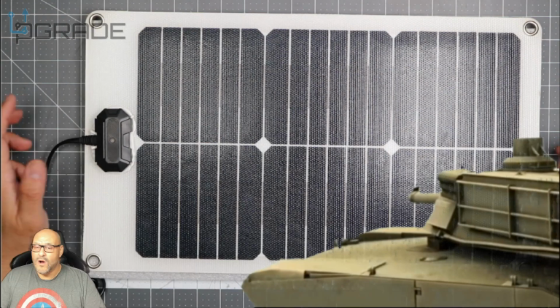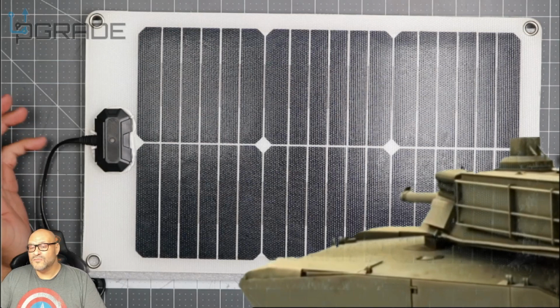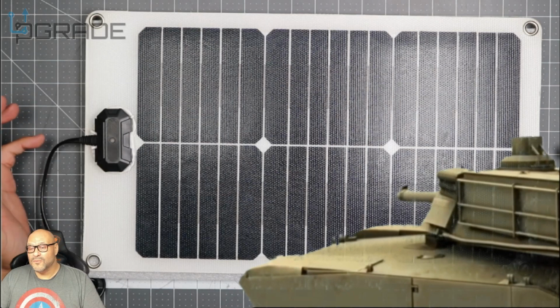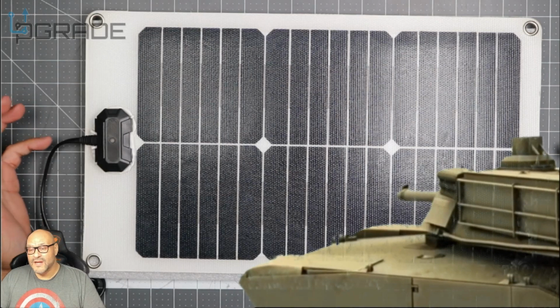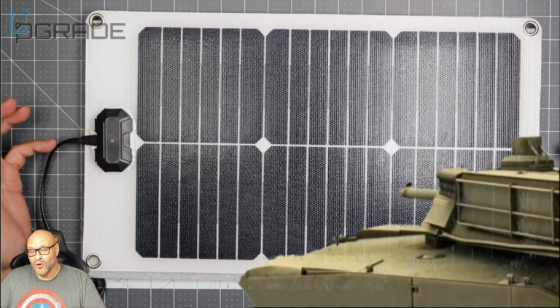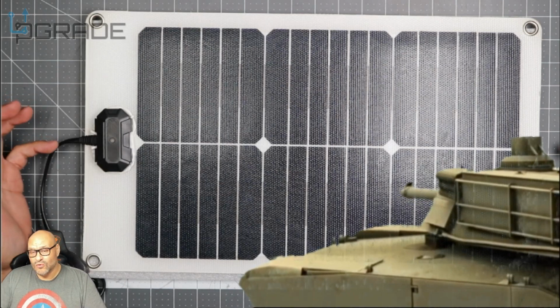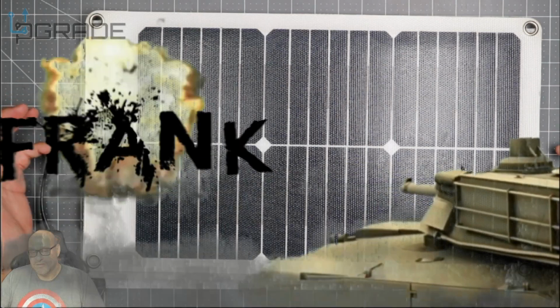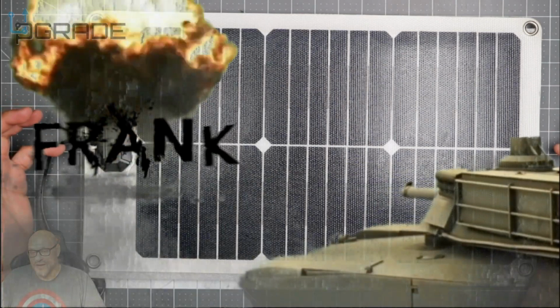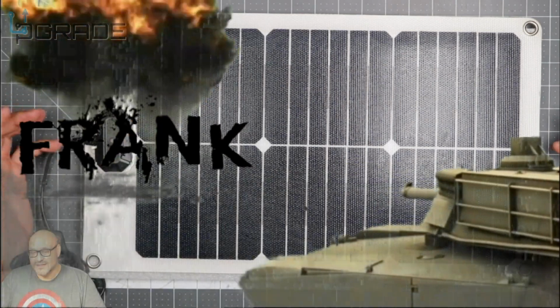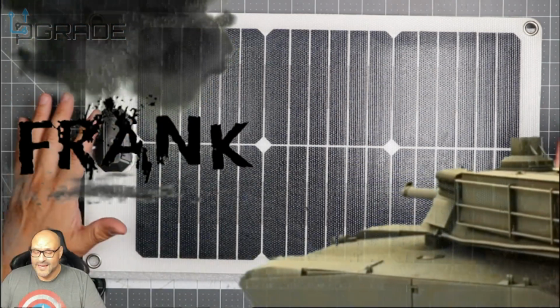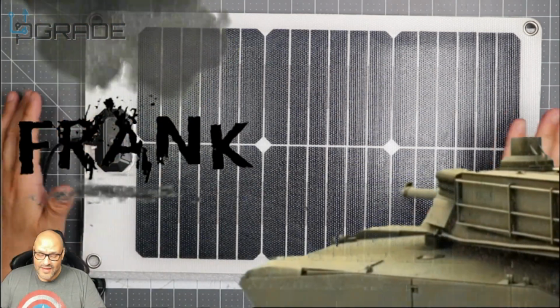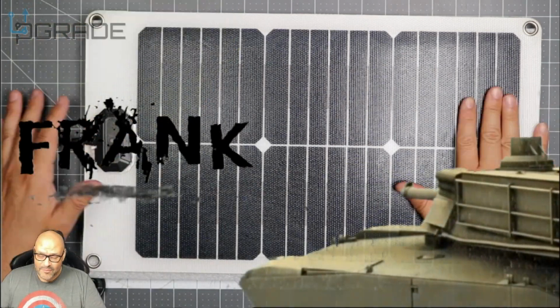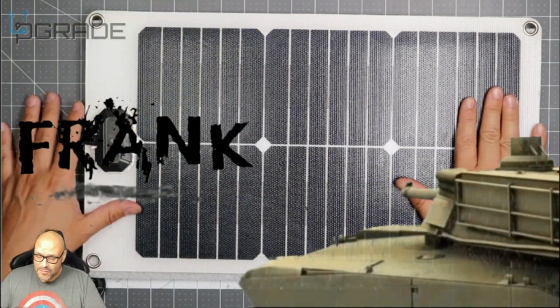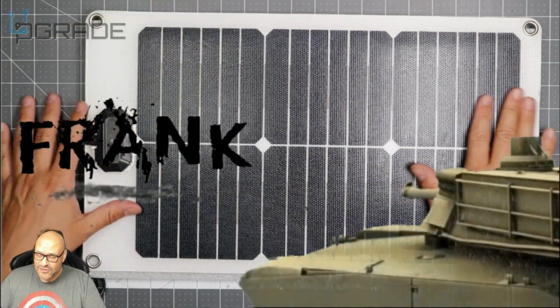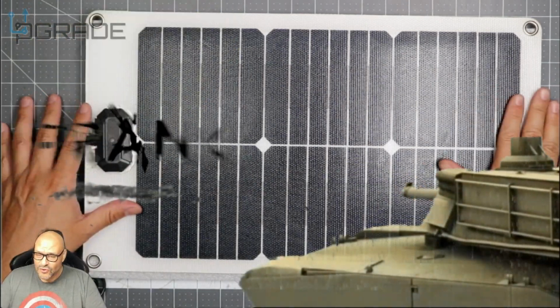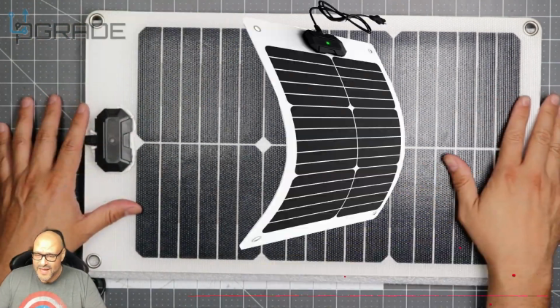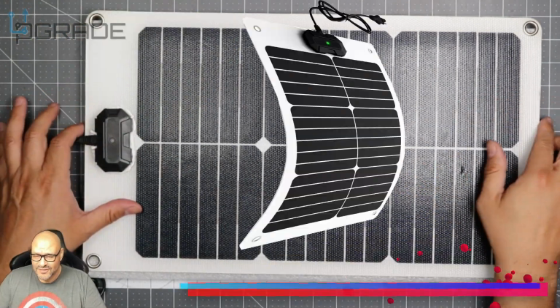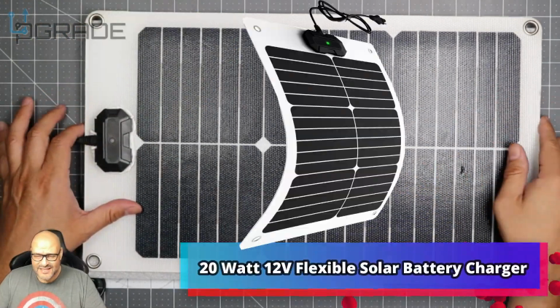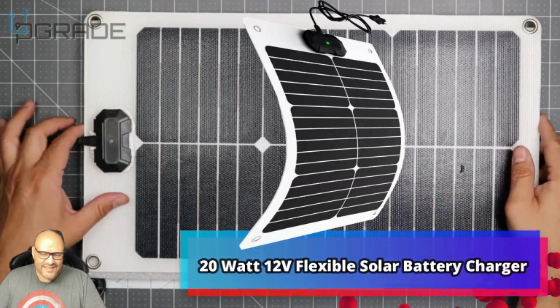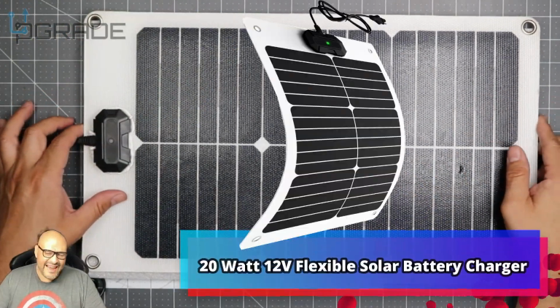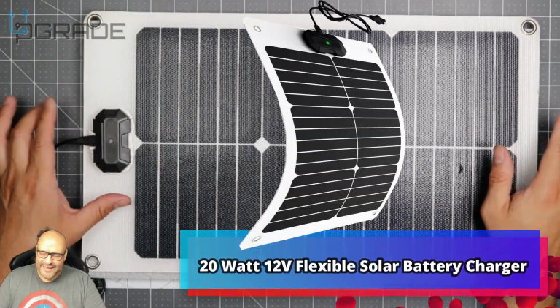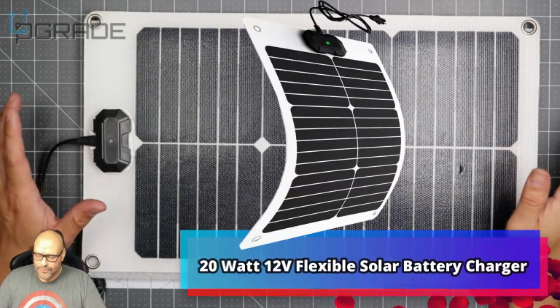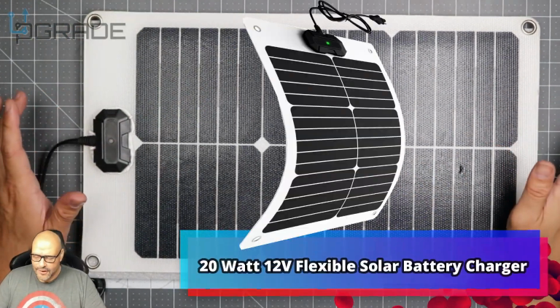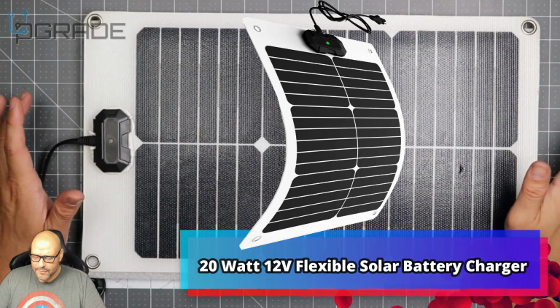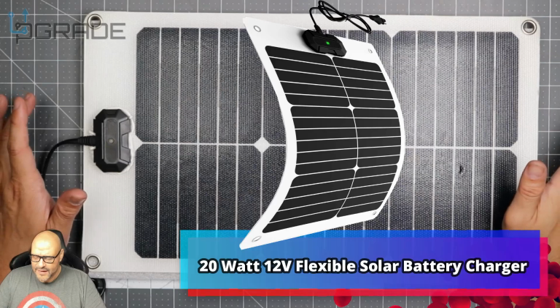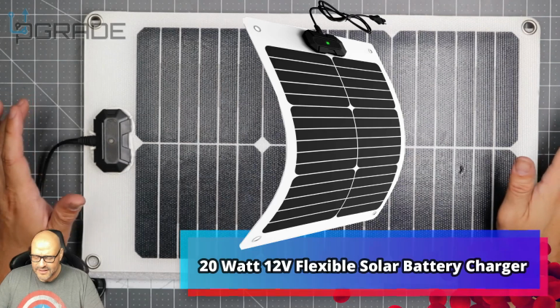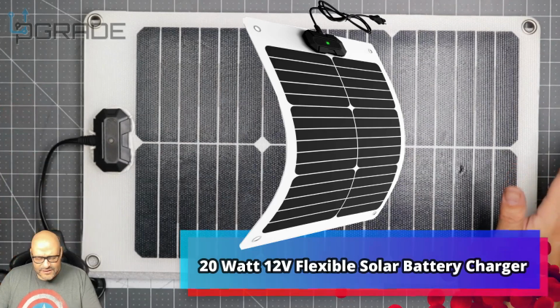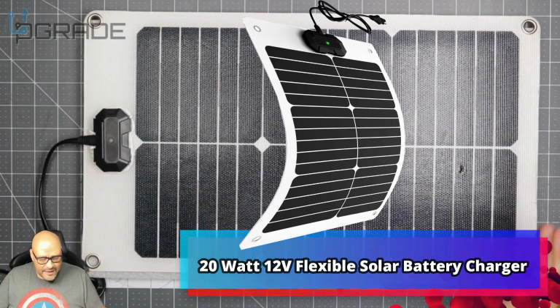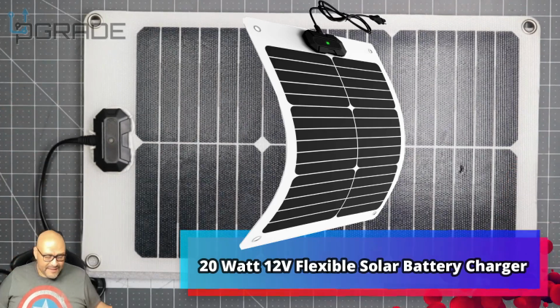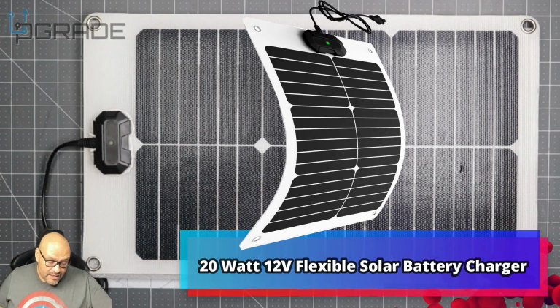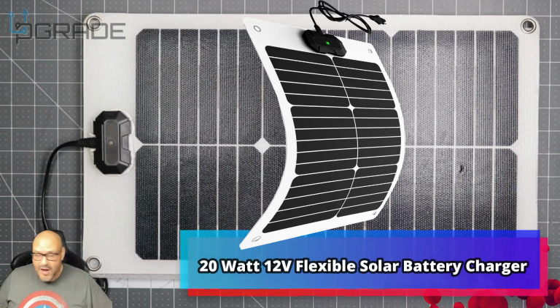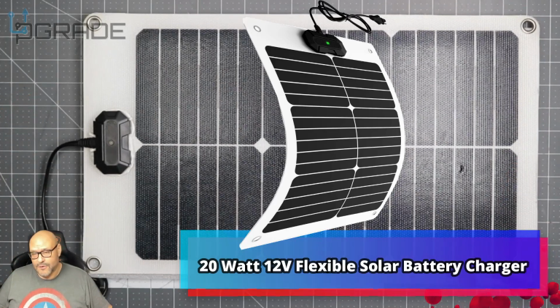Welcome to Upgrade. I'm your host Frank the Tank, and today I'm going to bring a solar panel — not just any ordinary panel. This was made by Thunder Power.